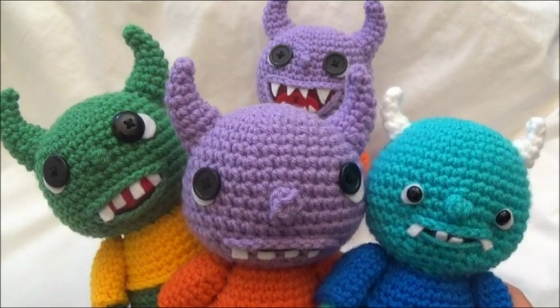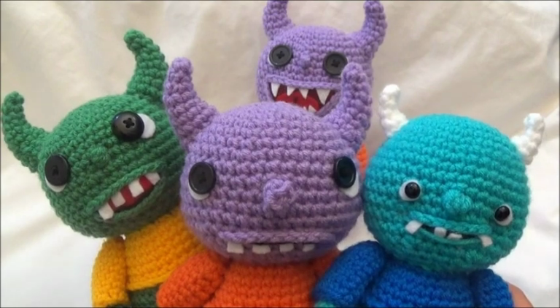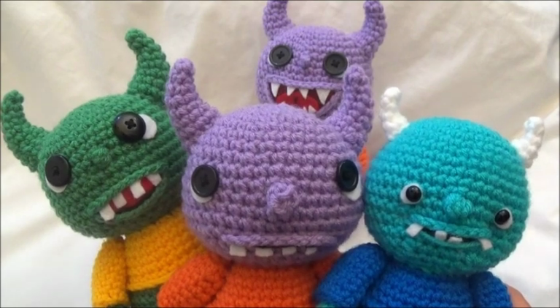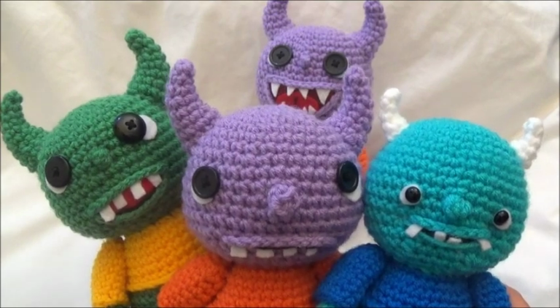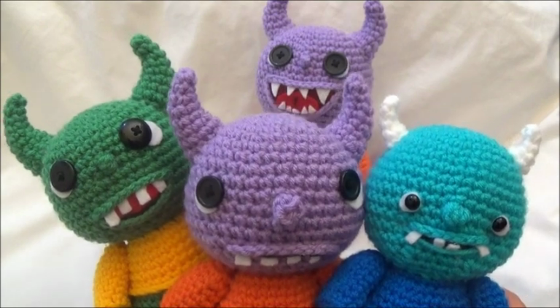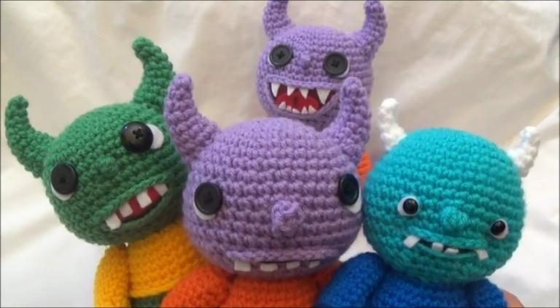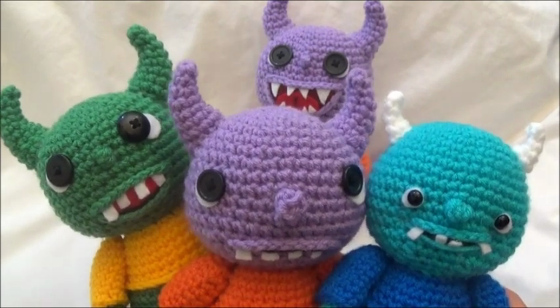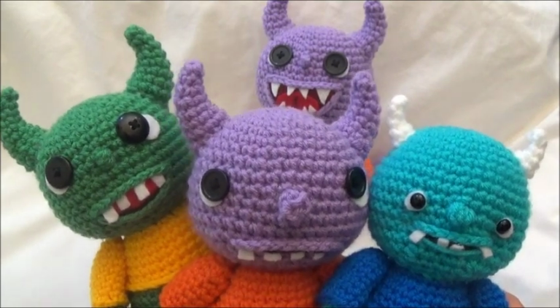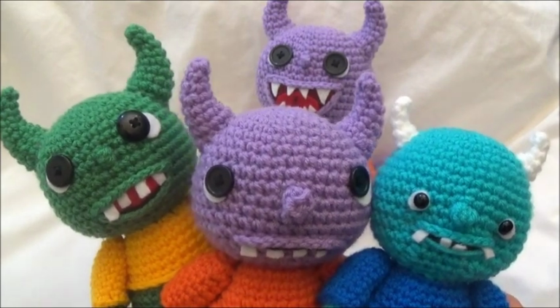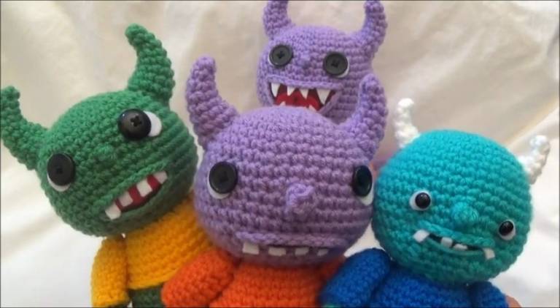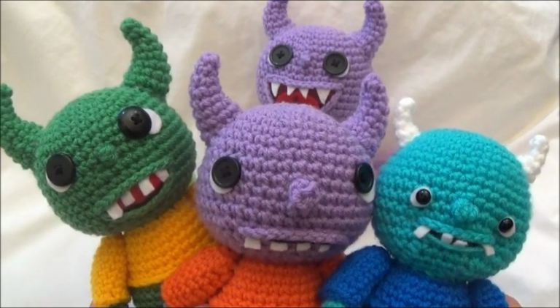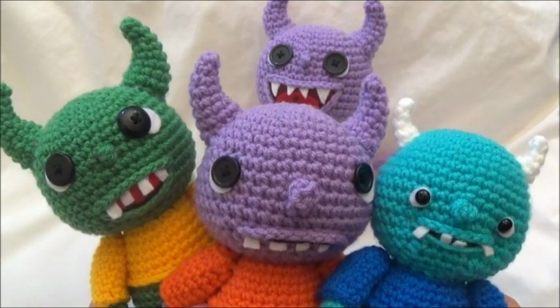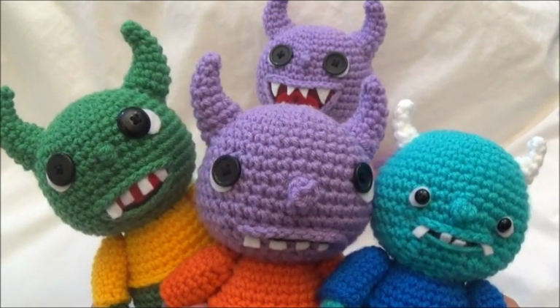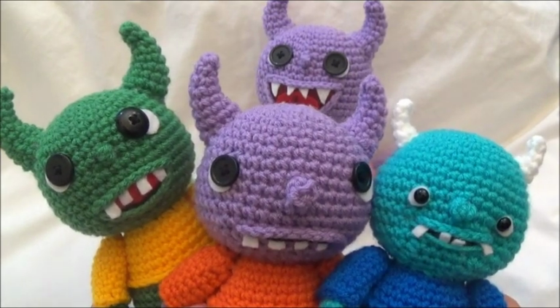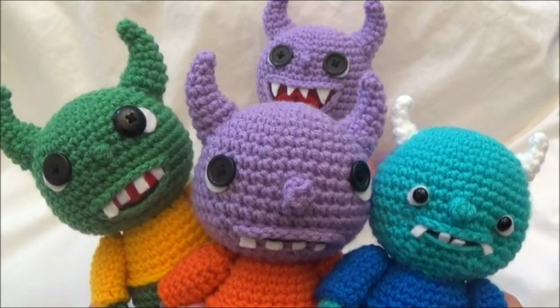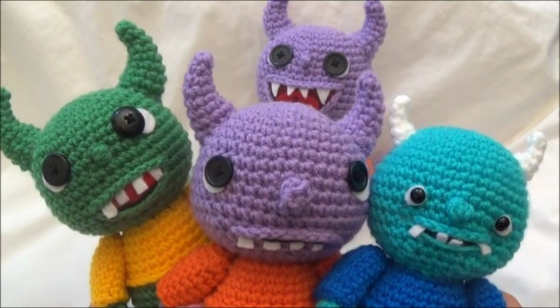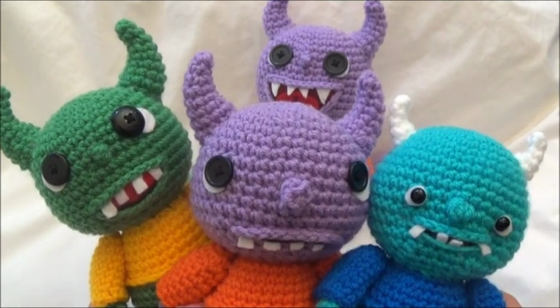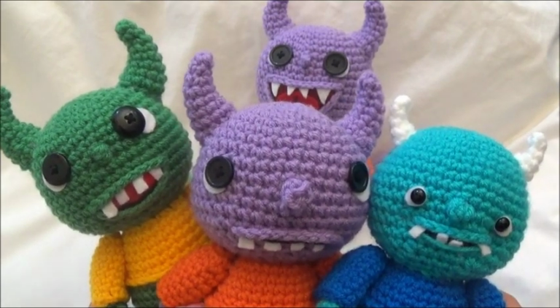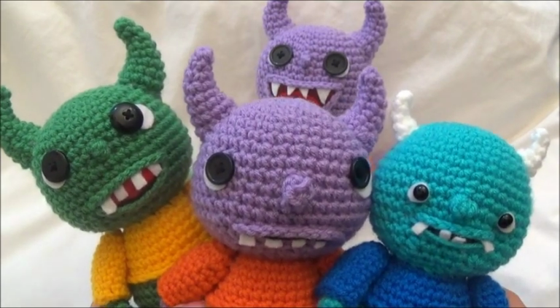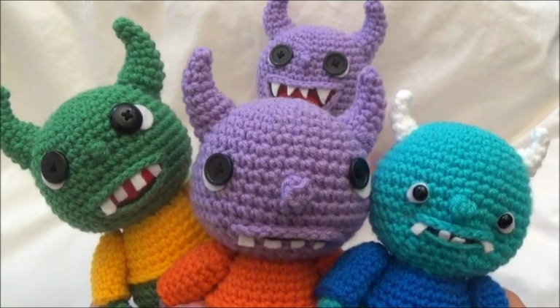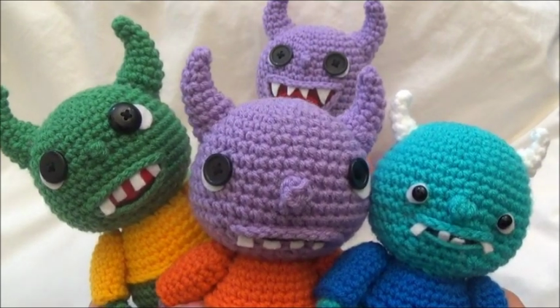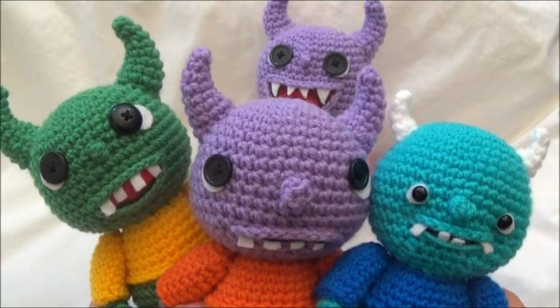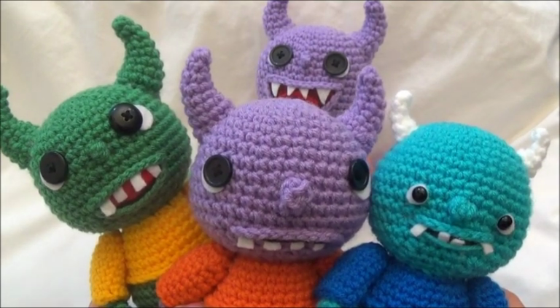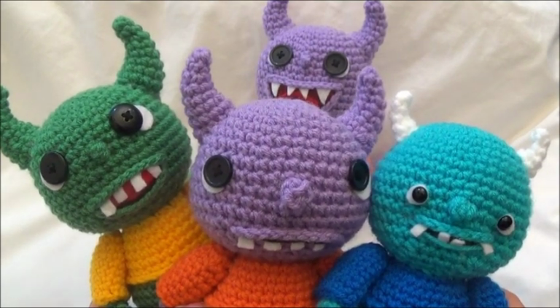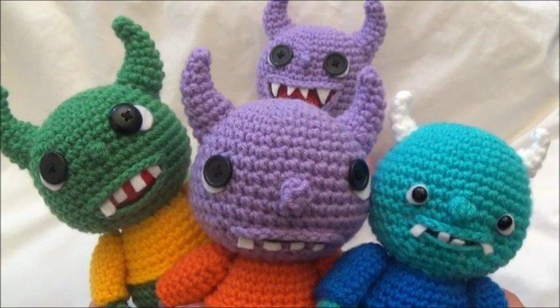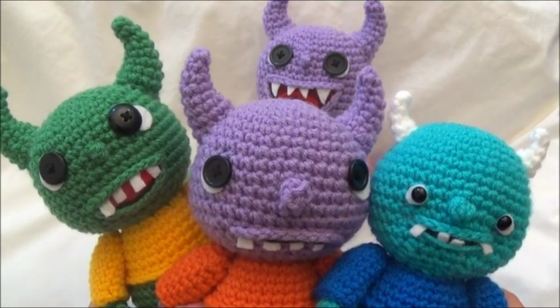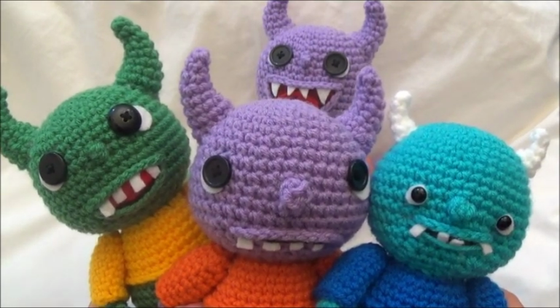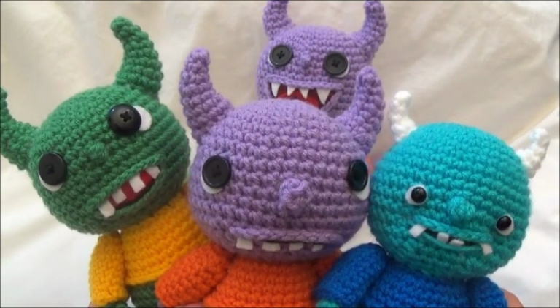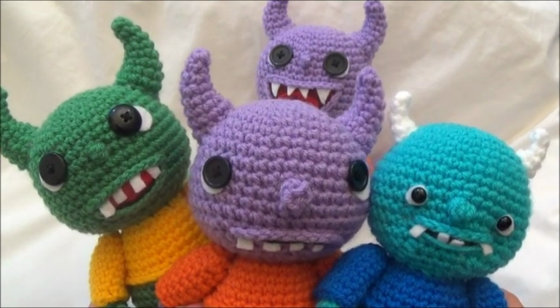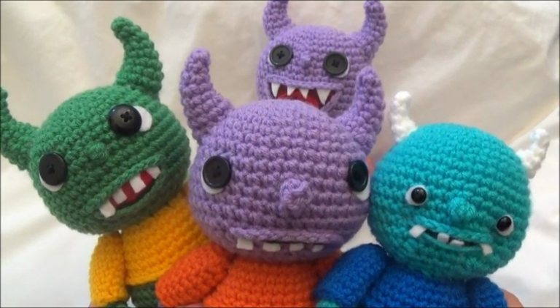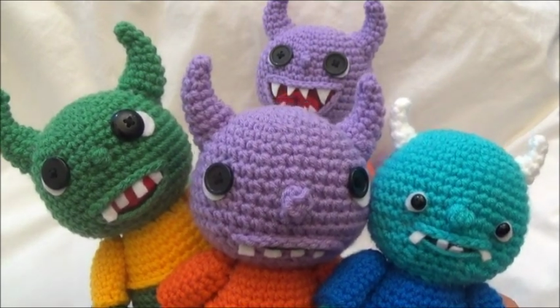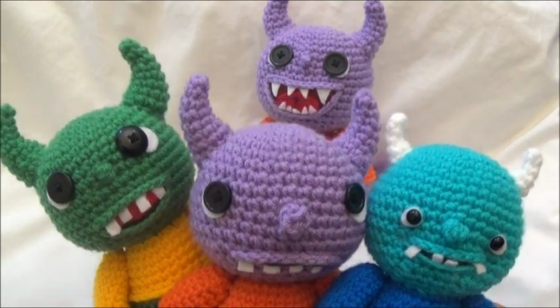That's the end of the tutorial. I hope you had fun and got yourself a little monster made. Thanks so much for watching — see you soon!